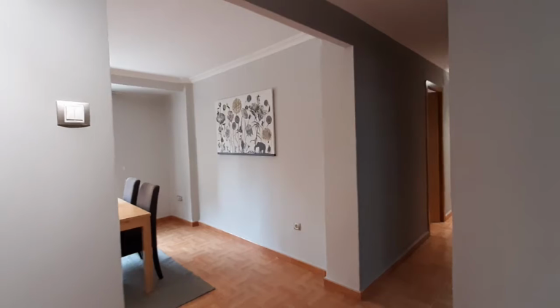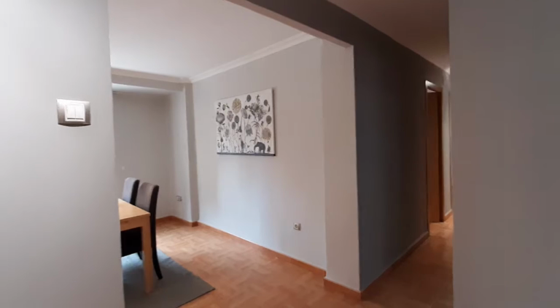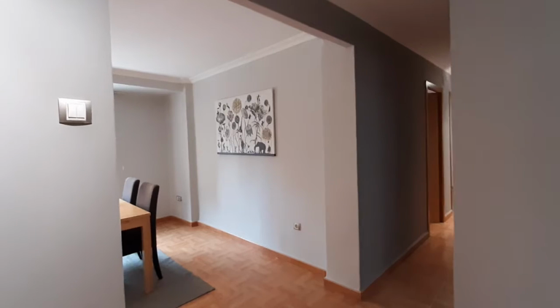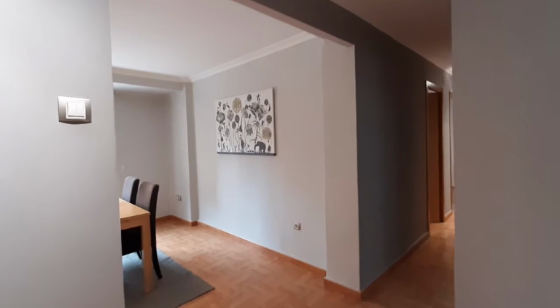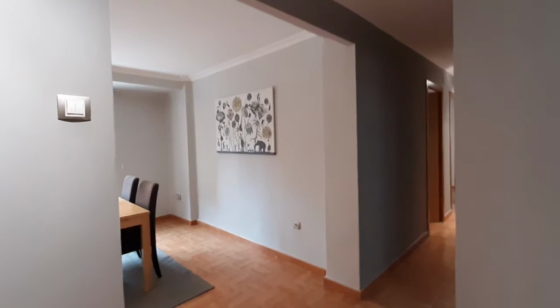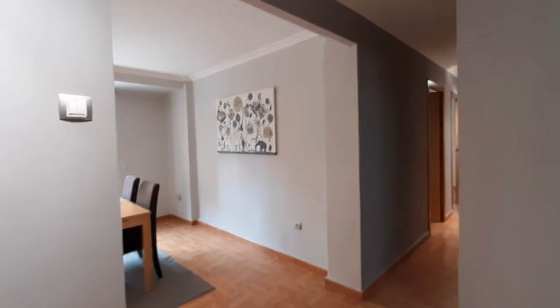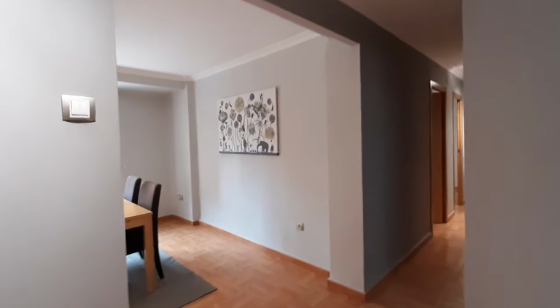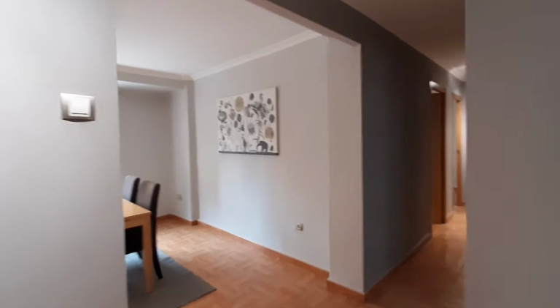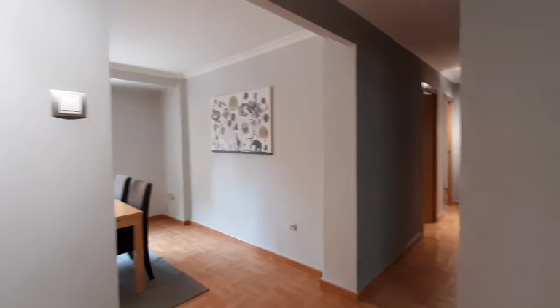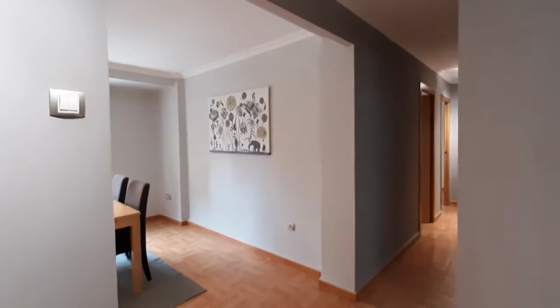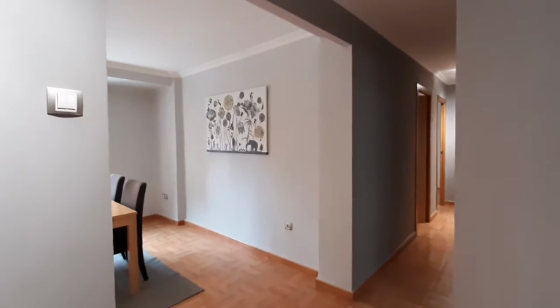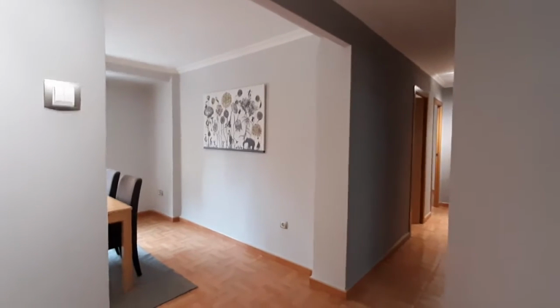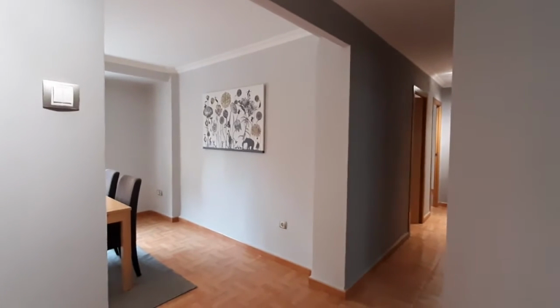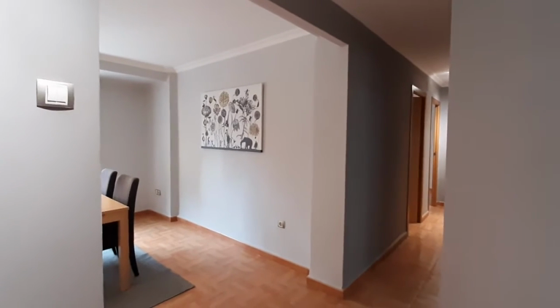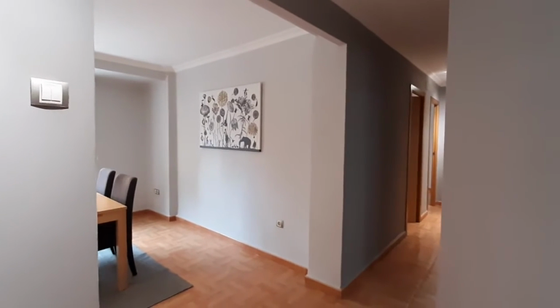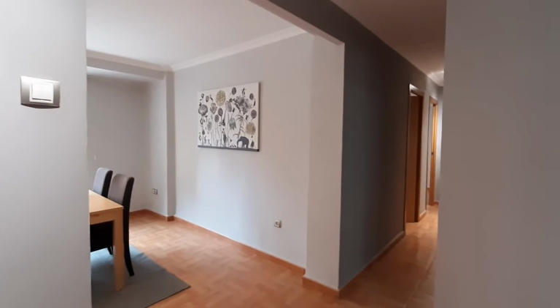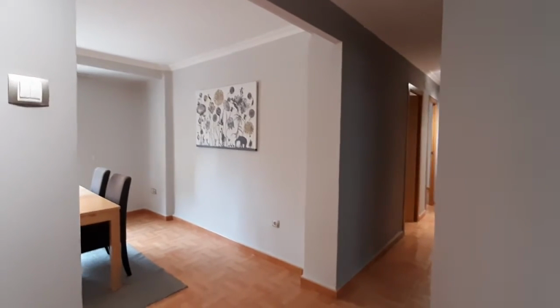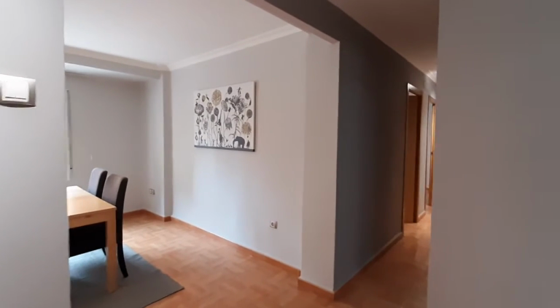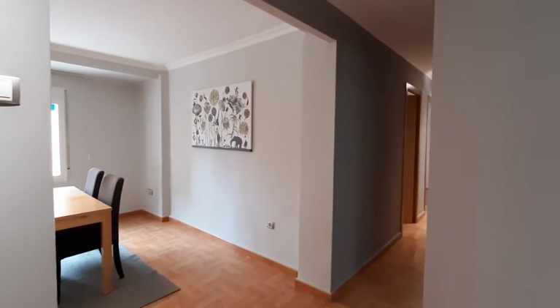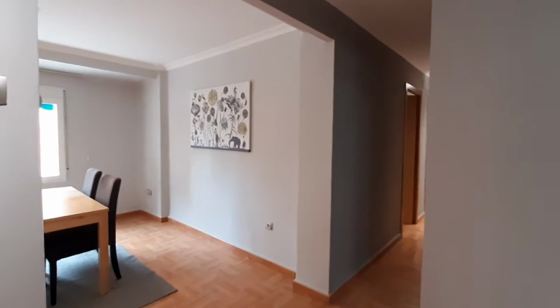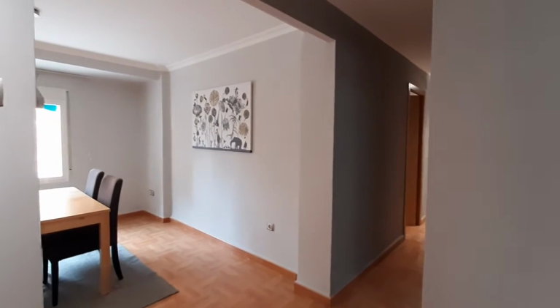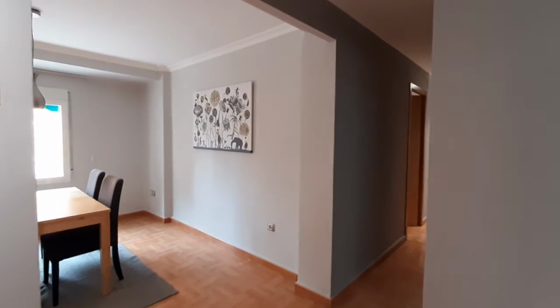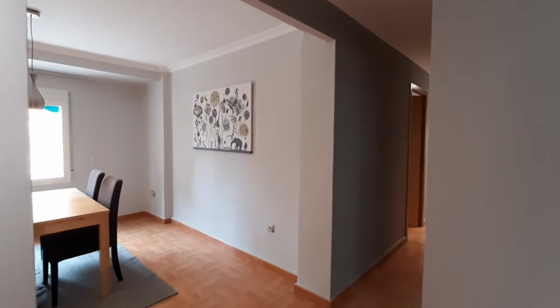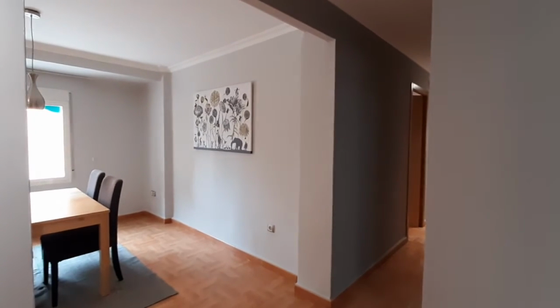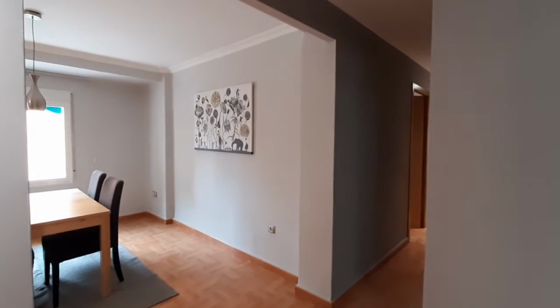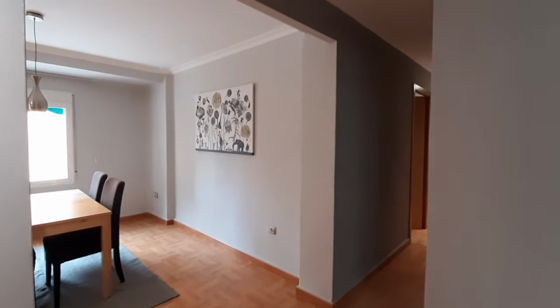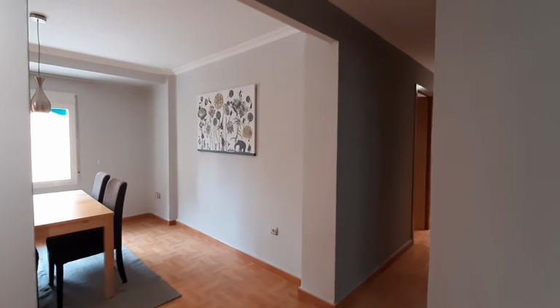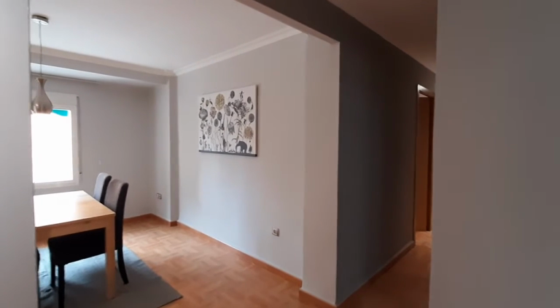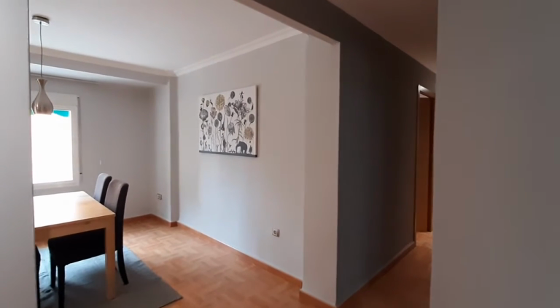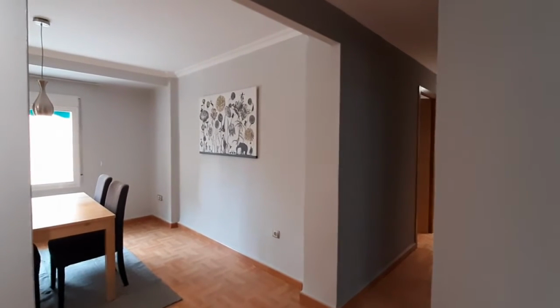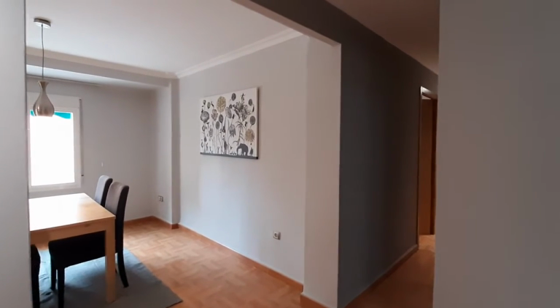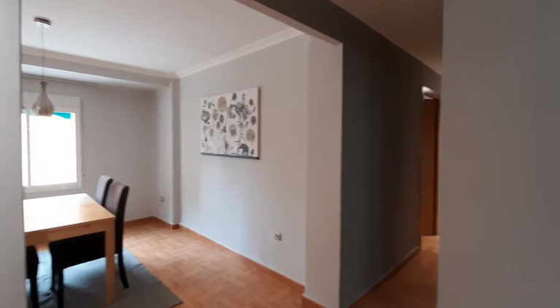Hello, this is Ana from Sporahom. Here we are in Carrera de Brasil. We are going to visit these two bedroom apartments.